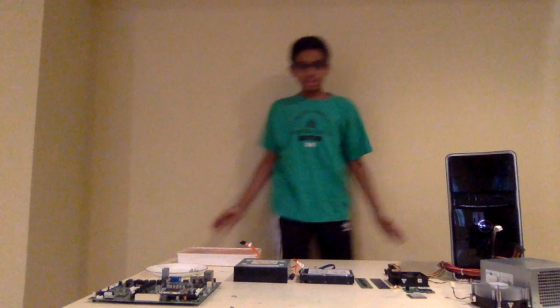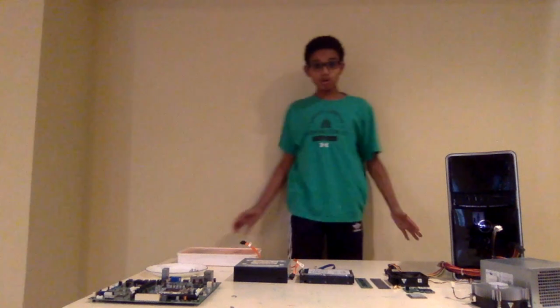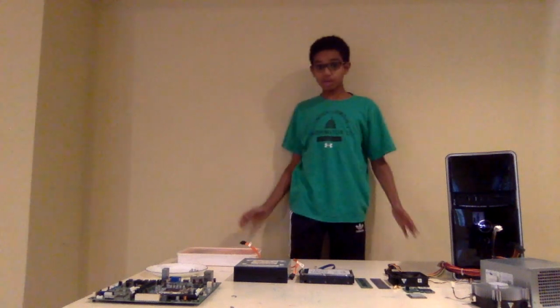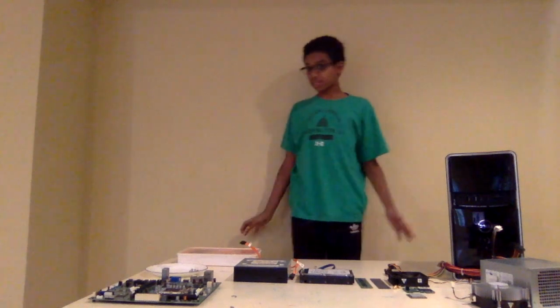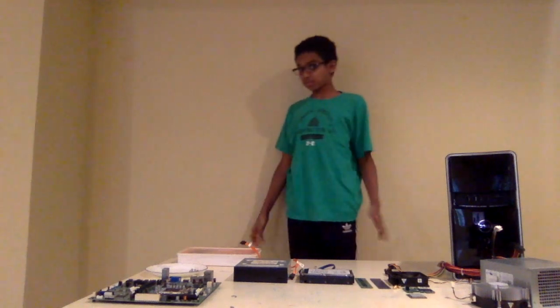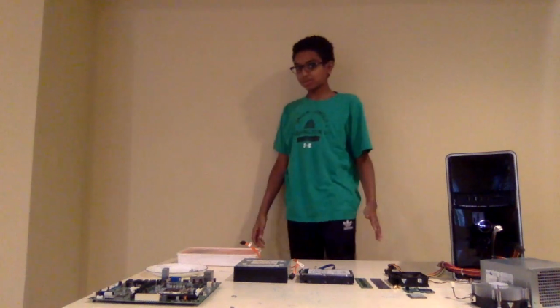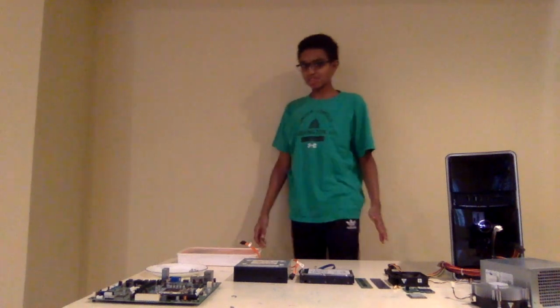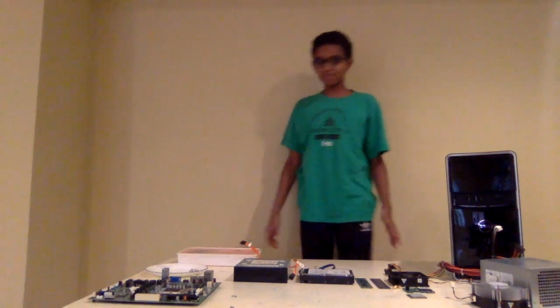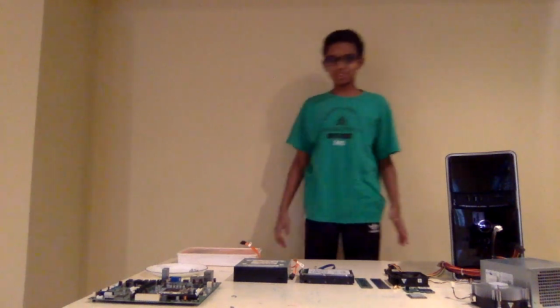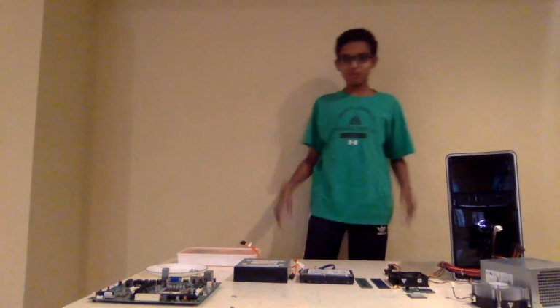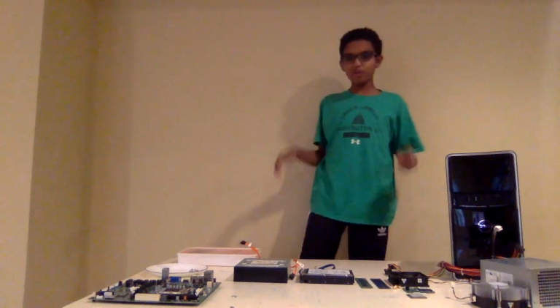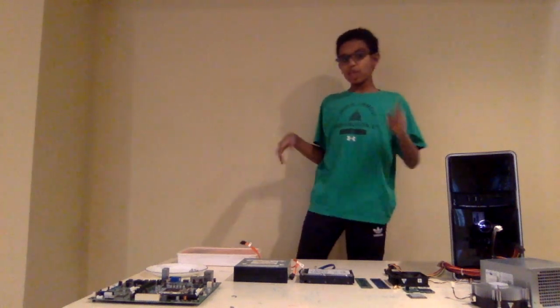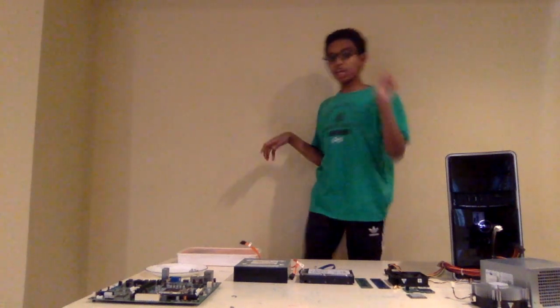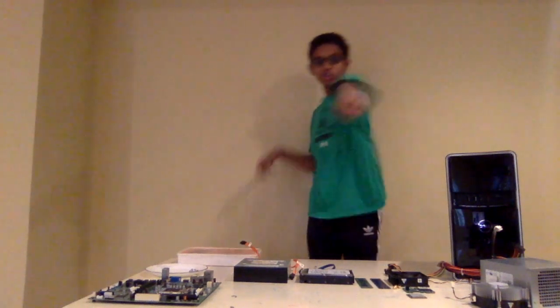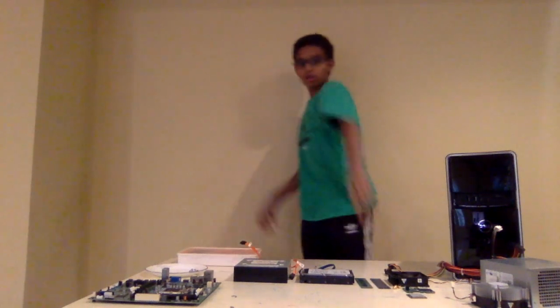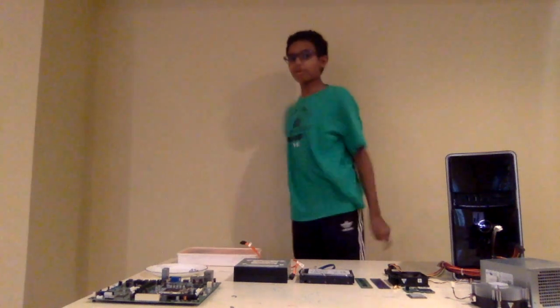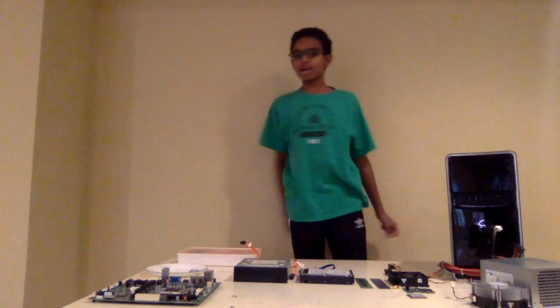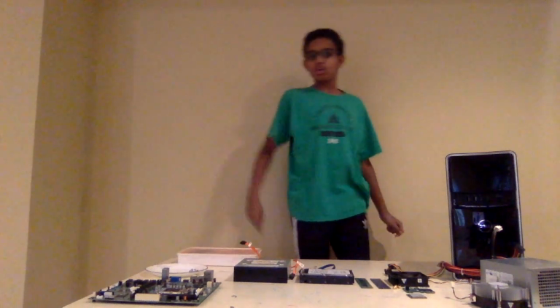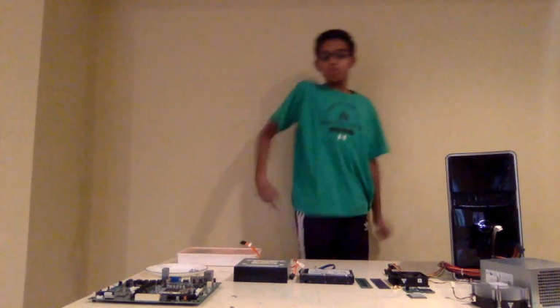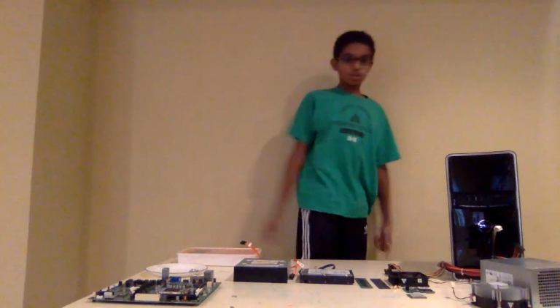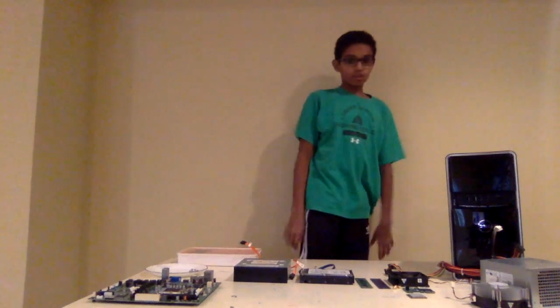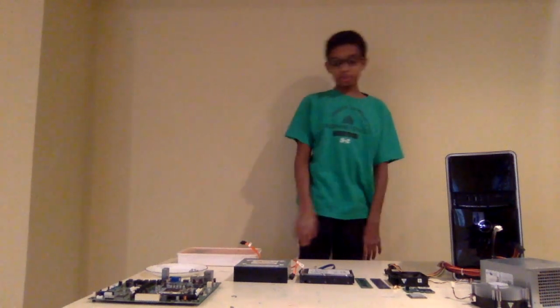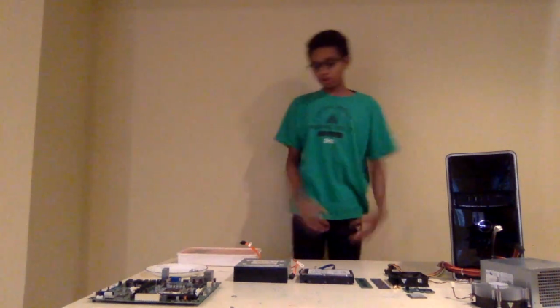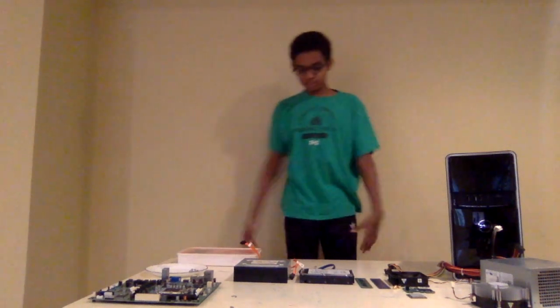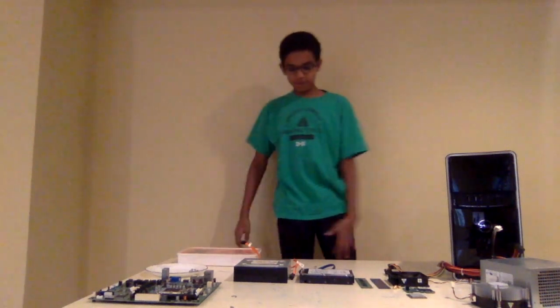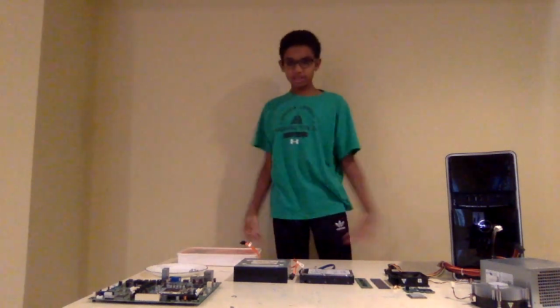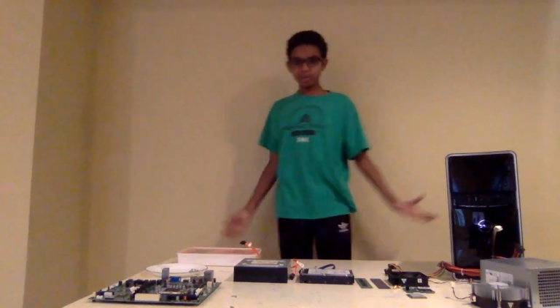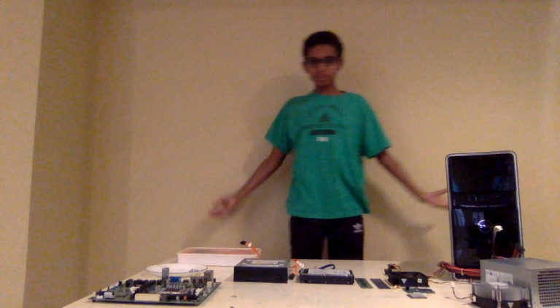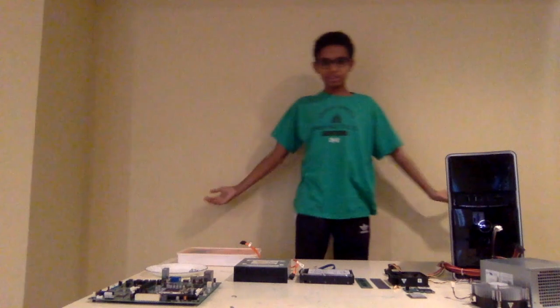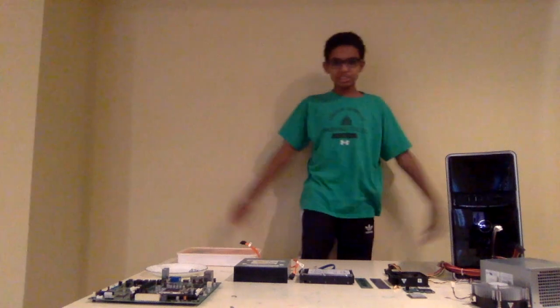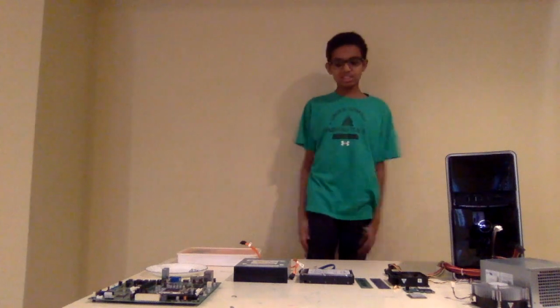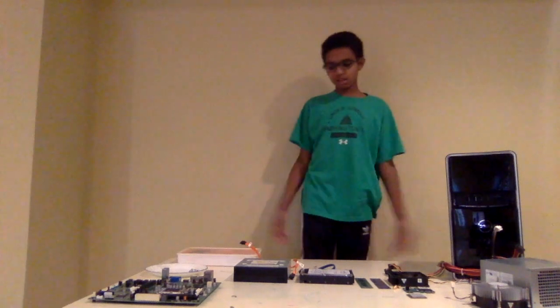Hello everybody, it is Maviewilz7825, and you are back with another video. In this video, I'm going to be building a PC.